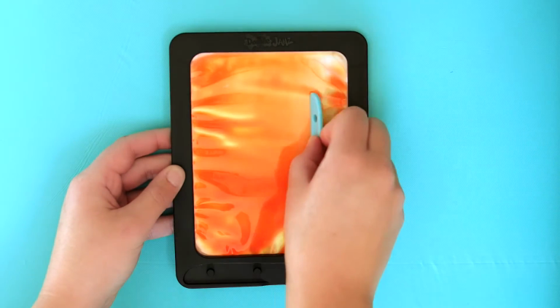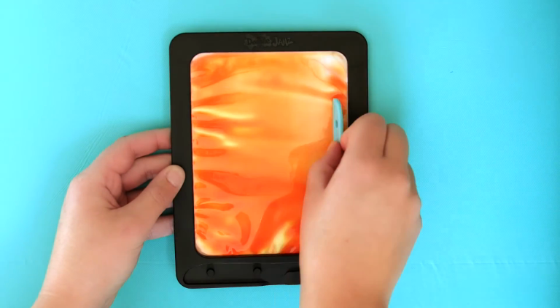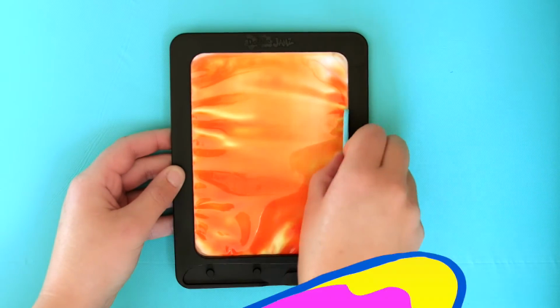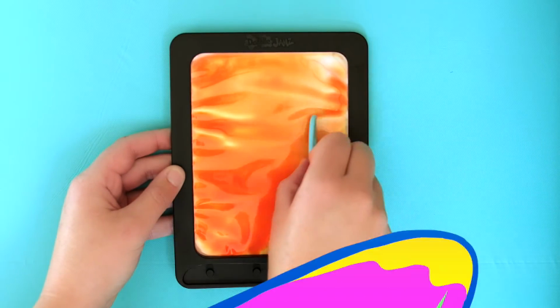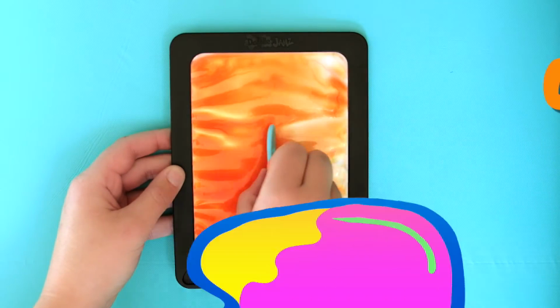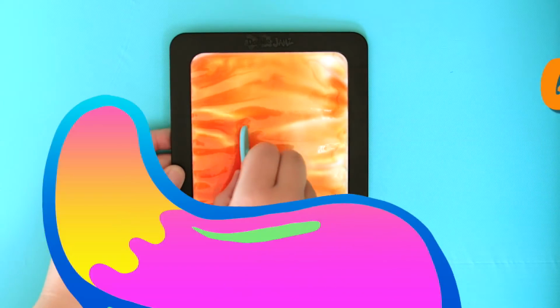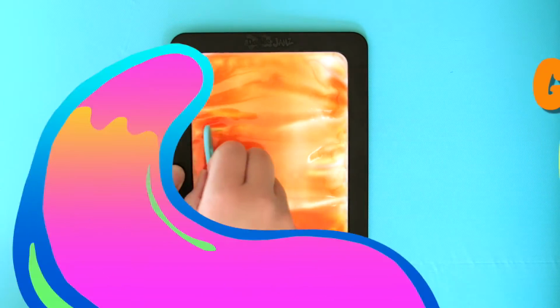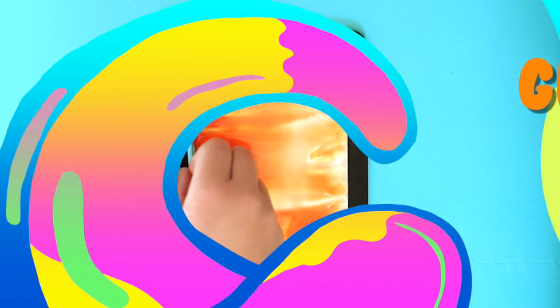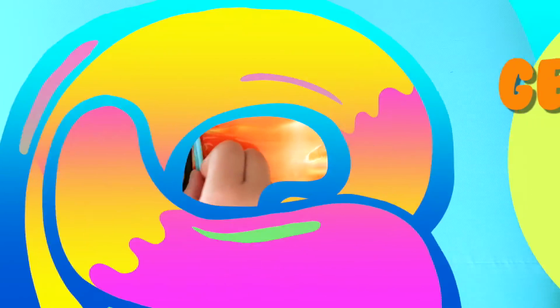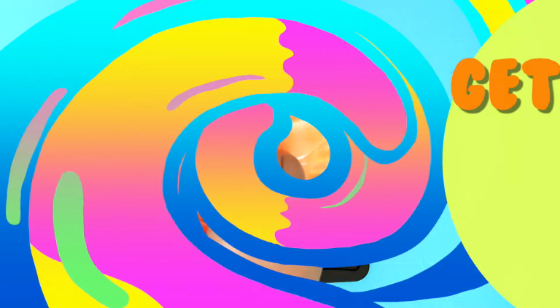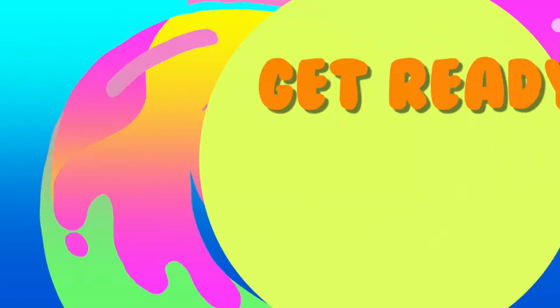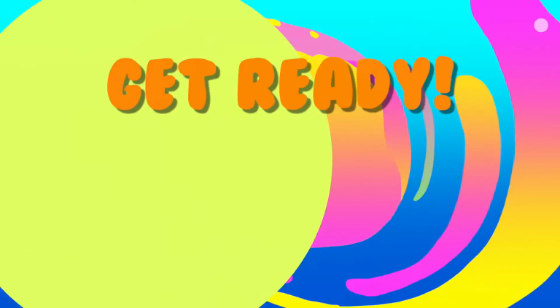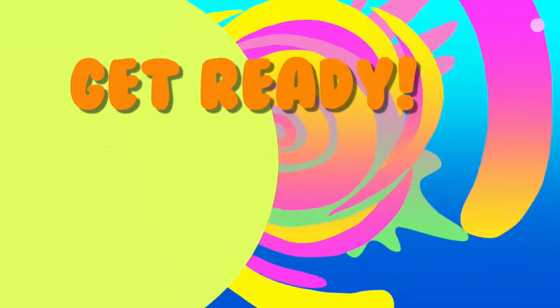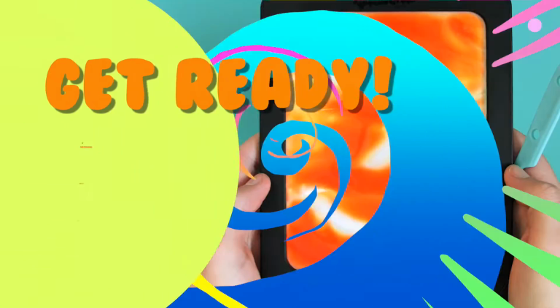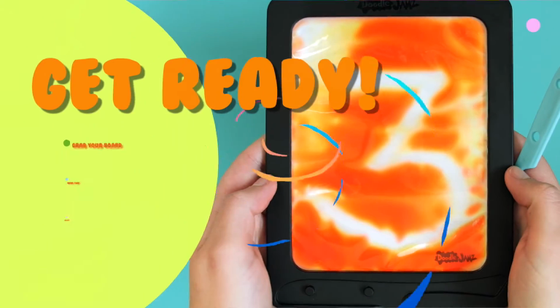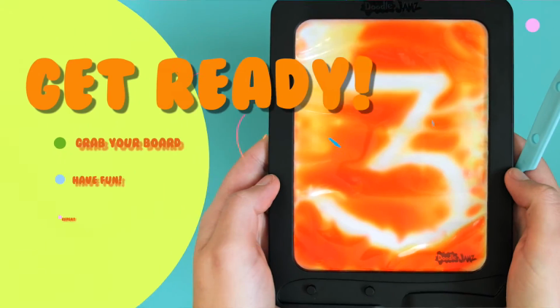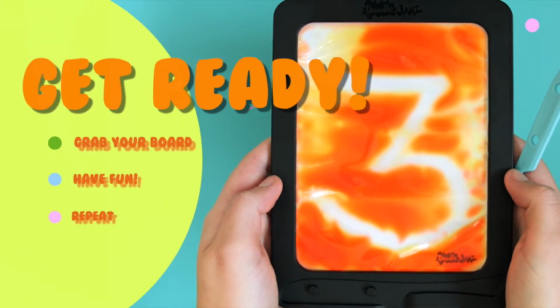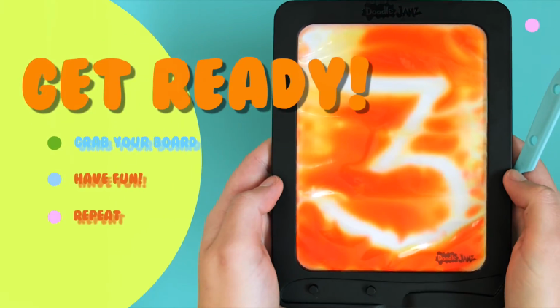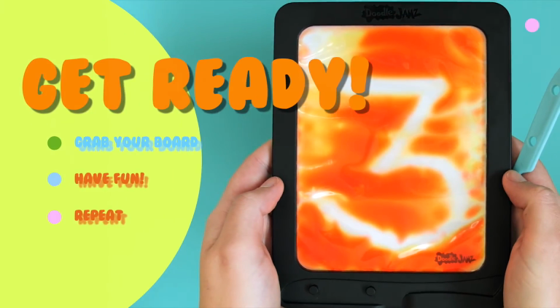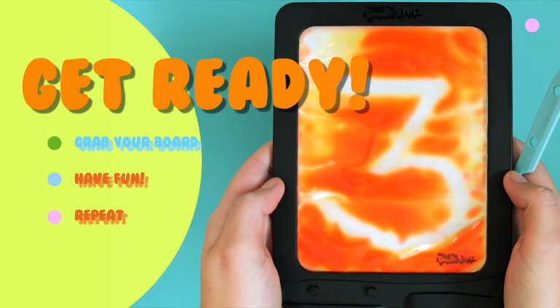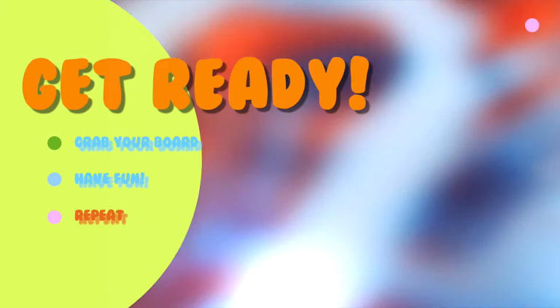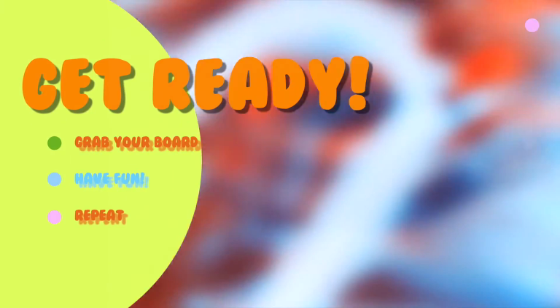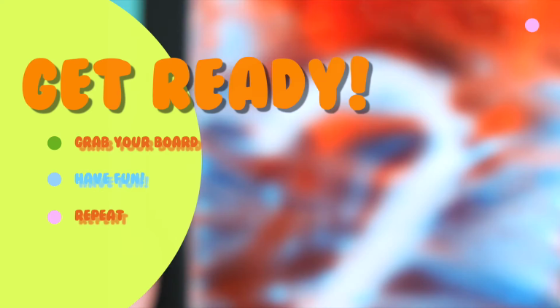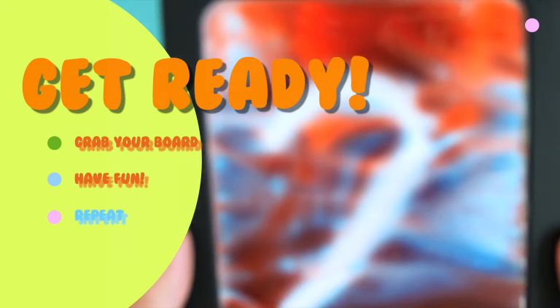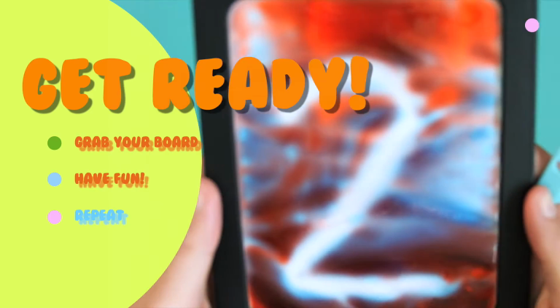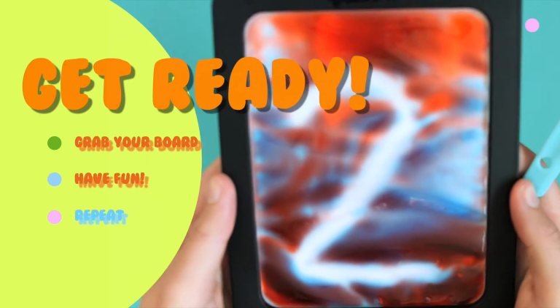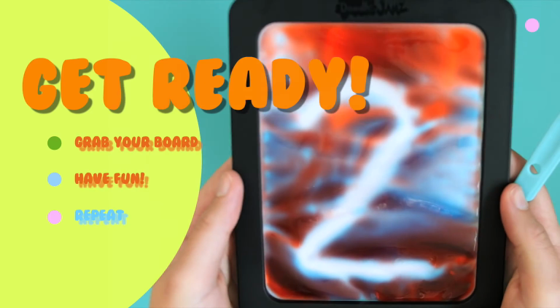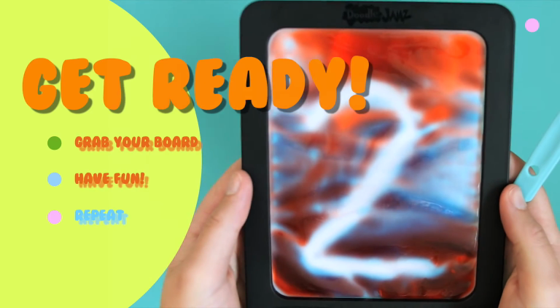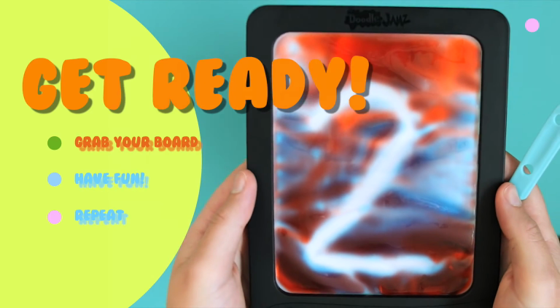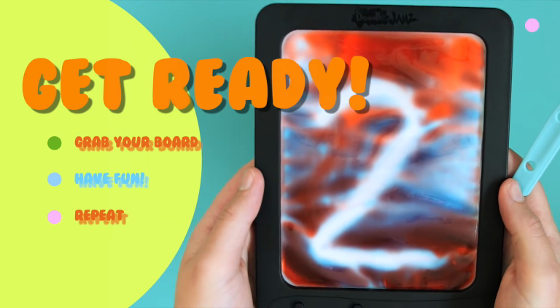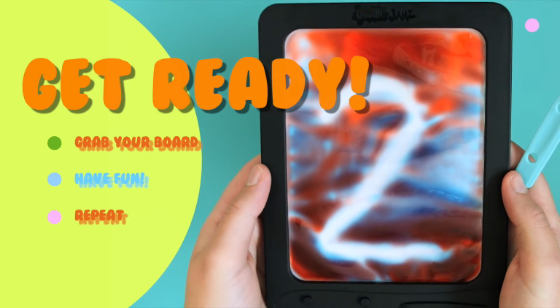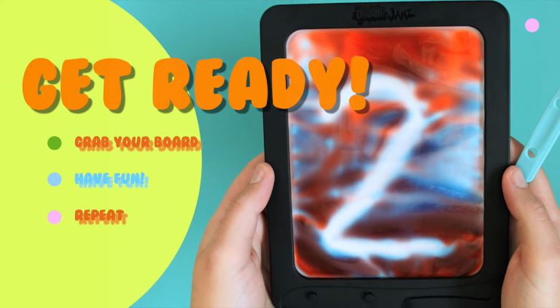Once the countdown starts, grab your board and get ready to squish, shape, and create.